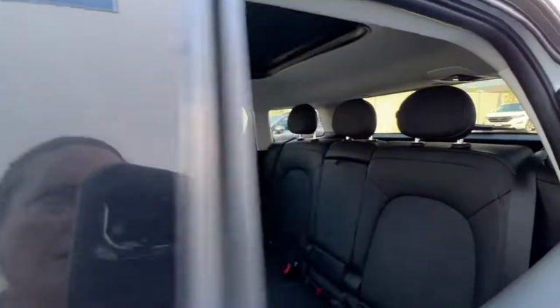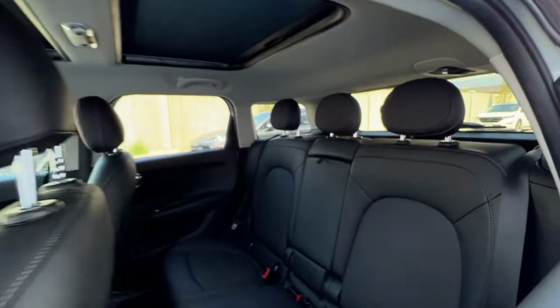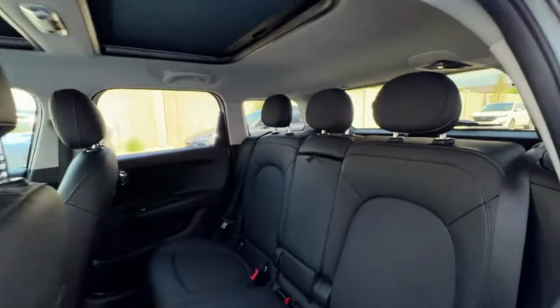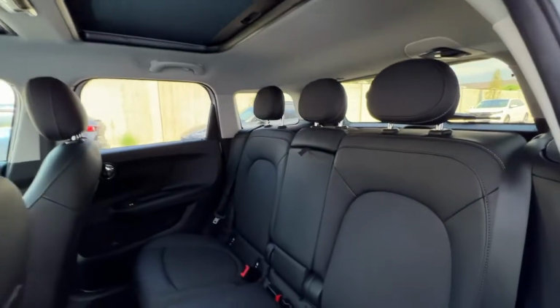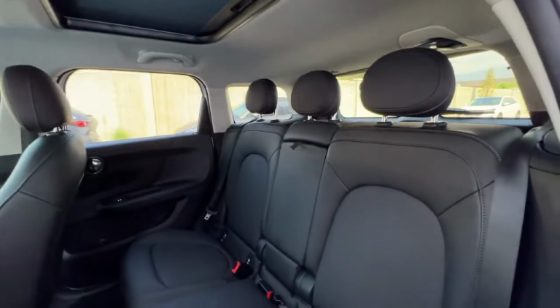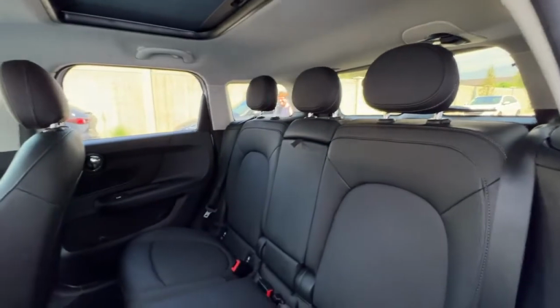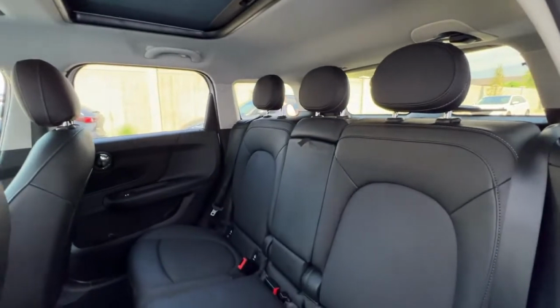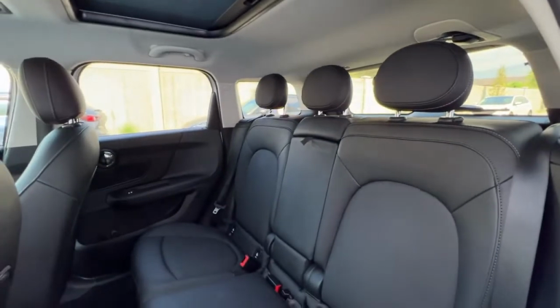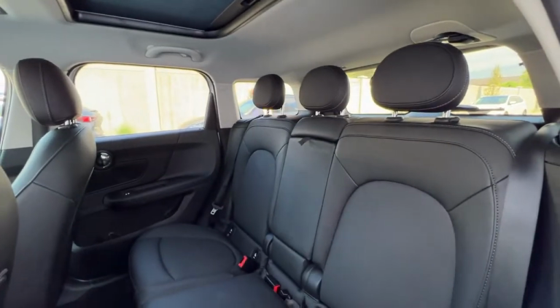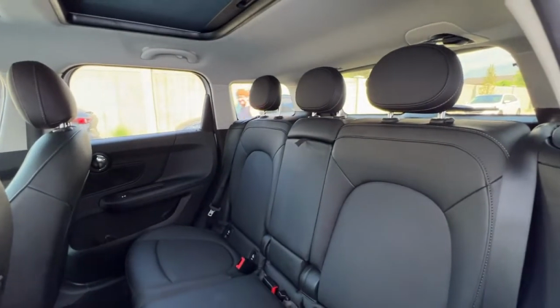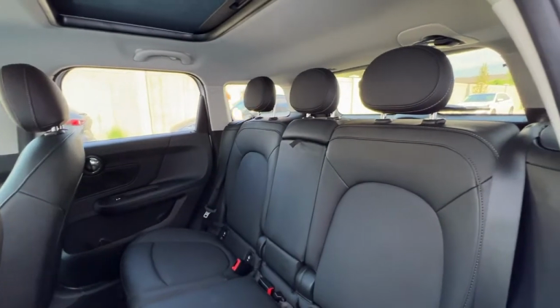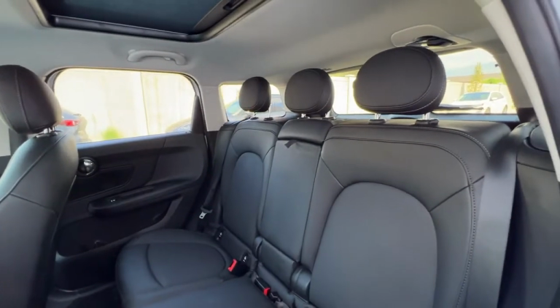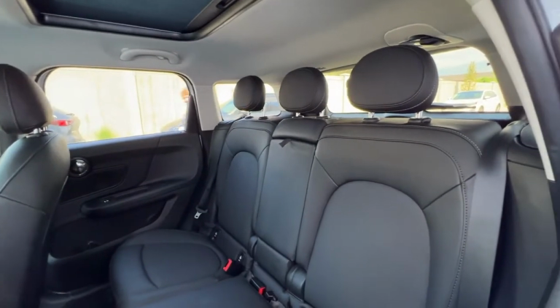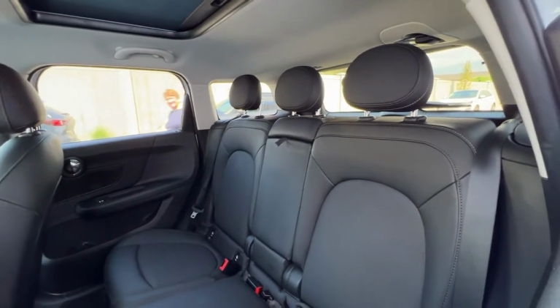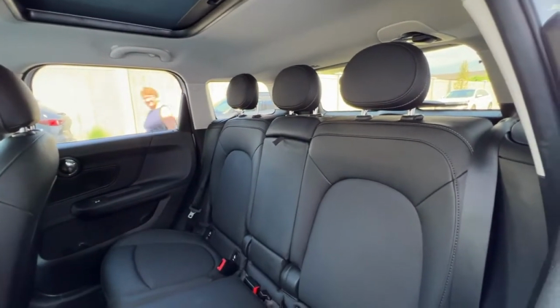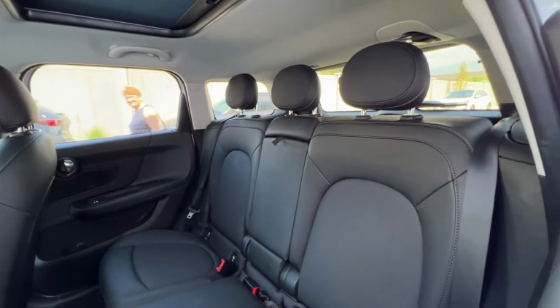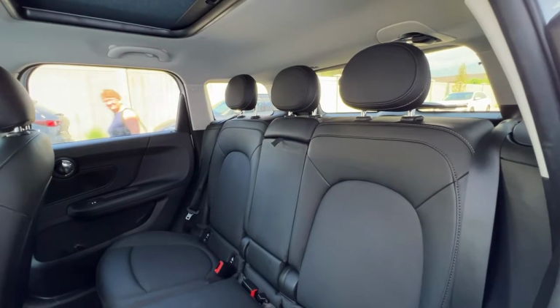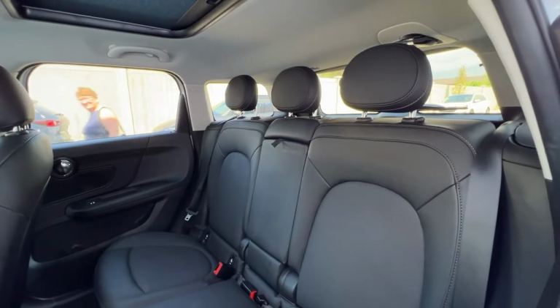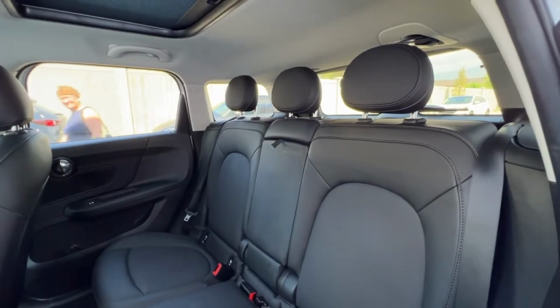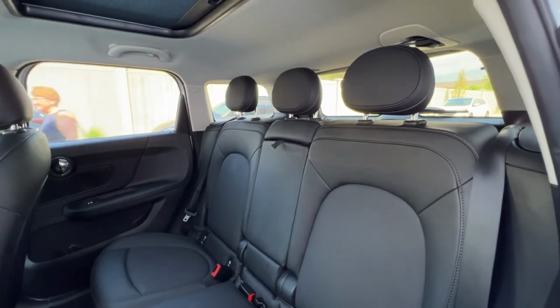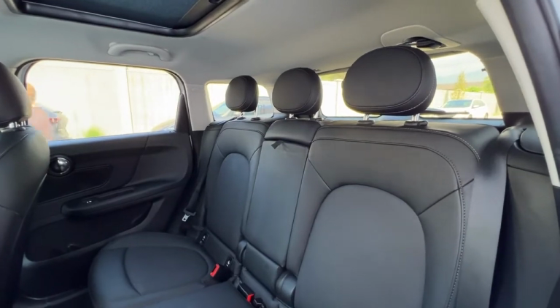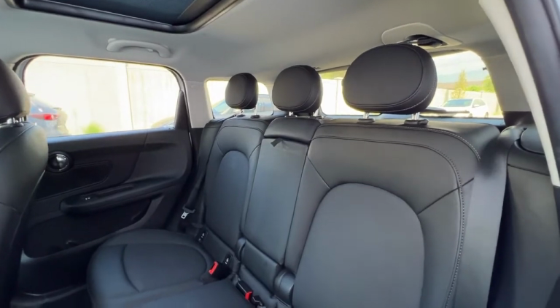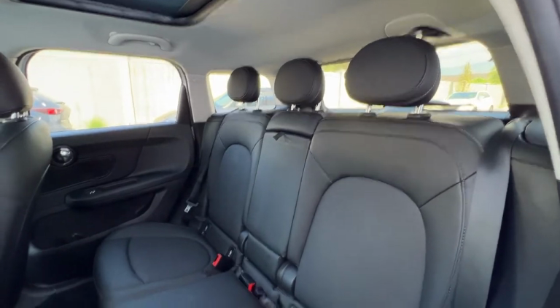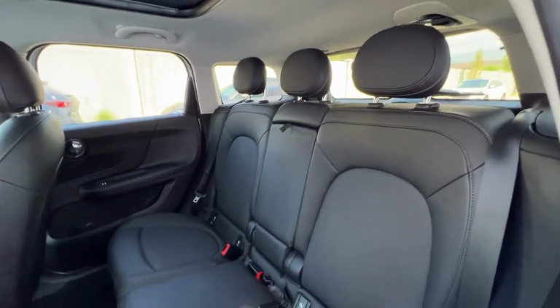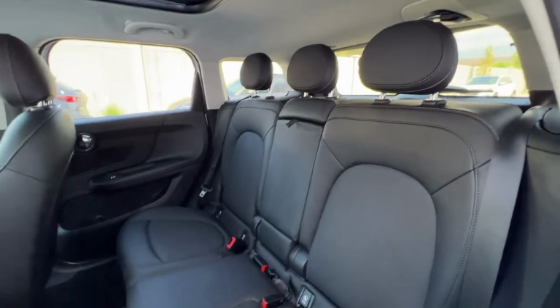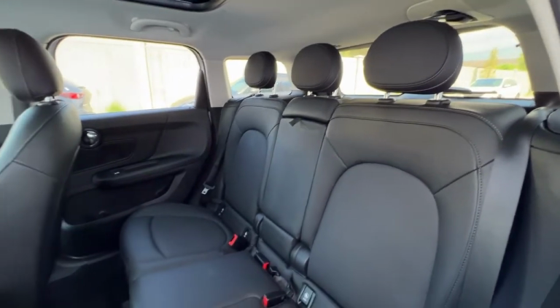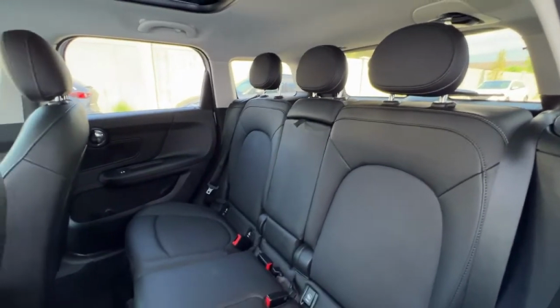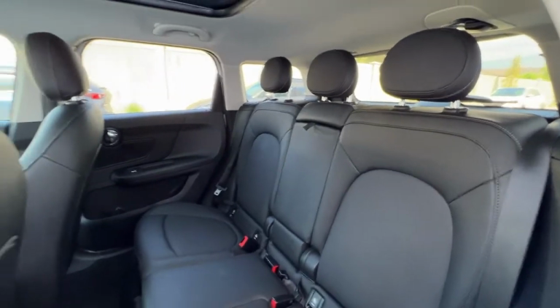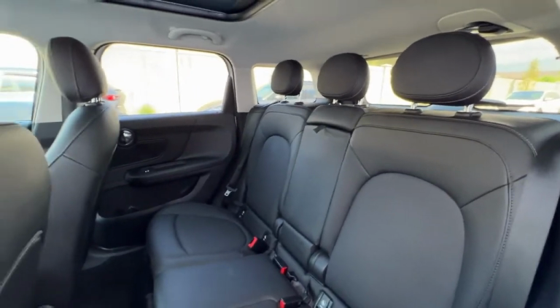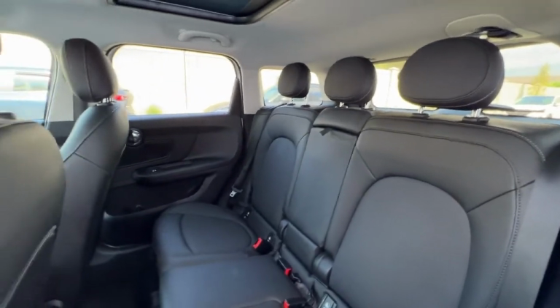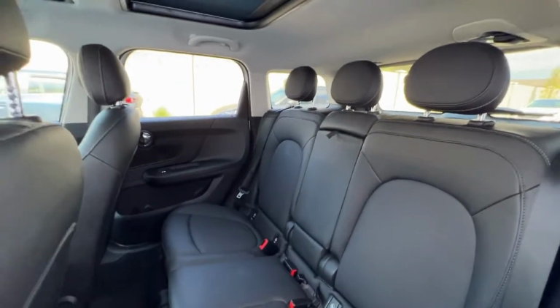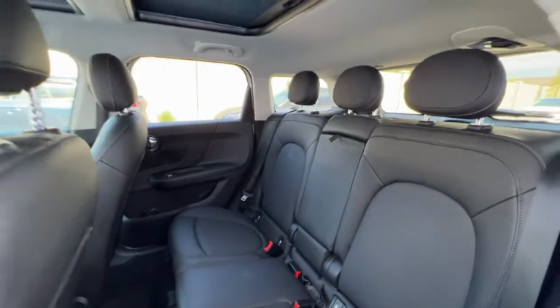Moving around to the back we've got seating for three, and these seats do fold down to expand your cargo space.